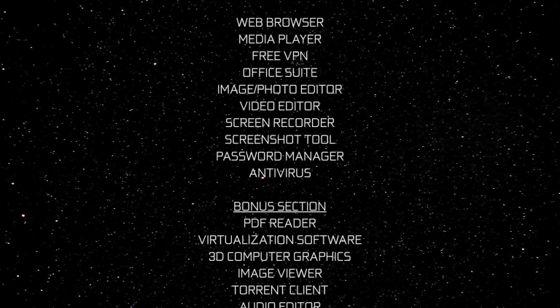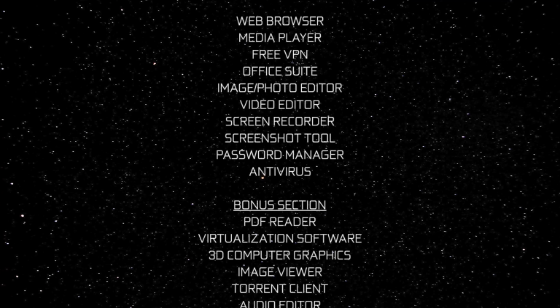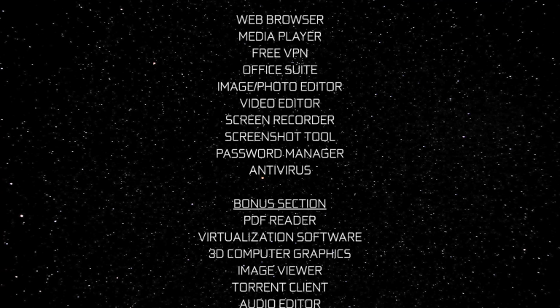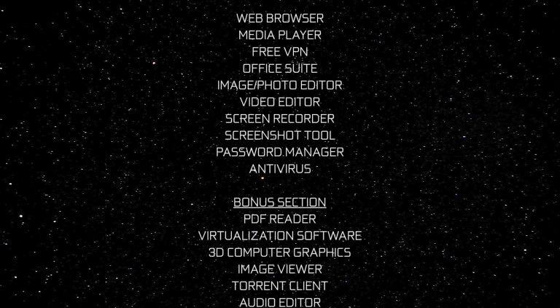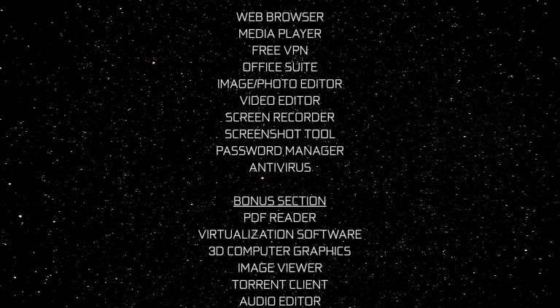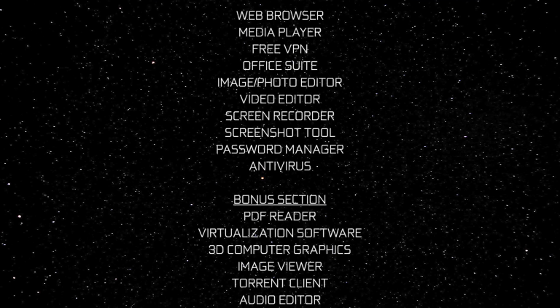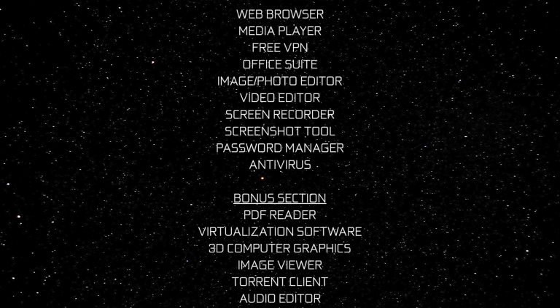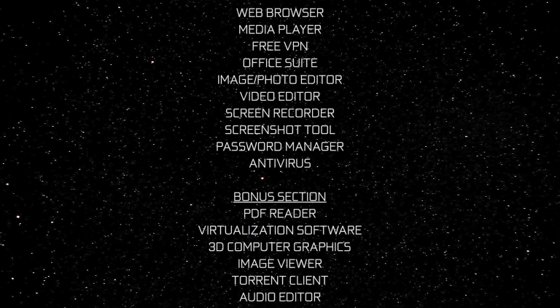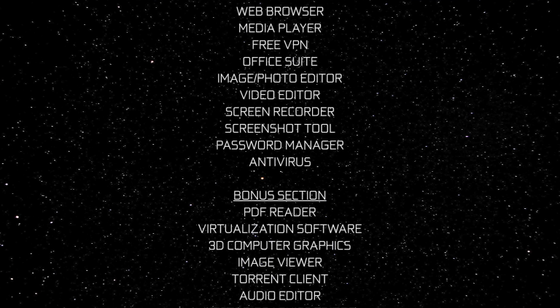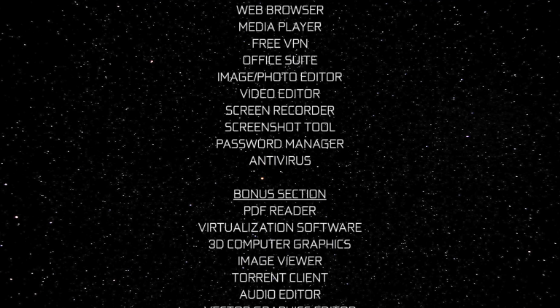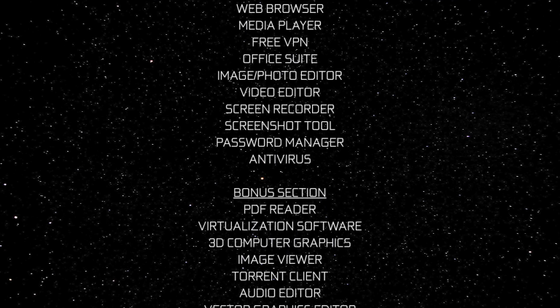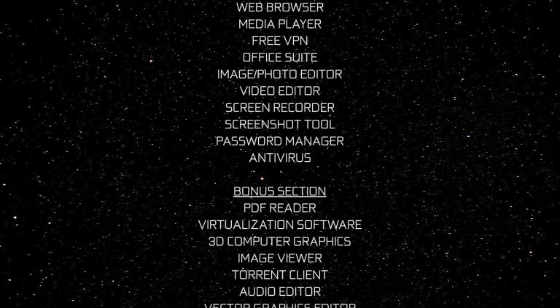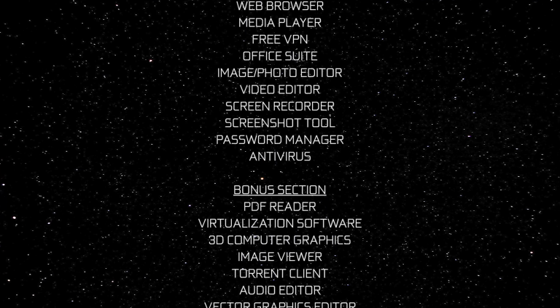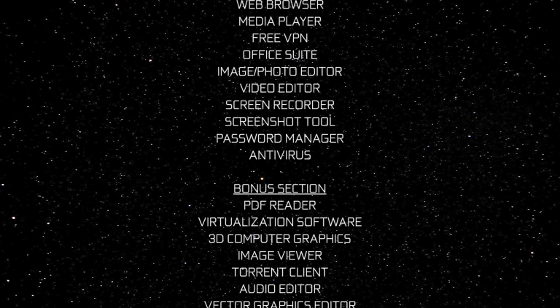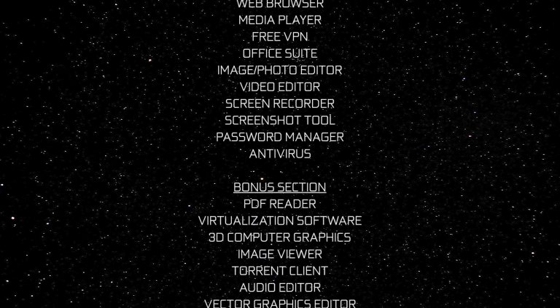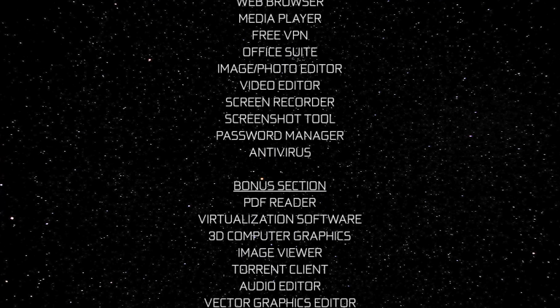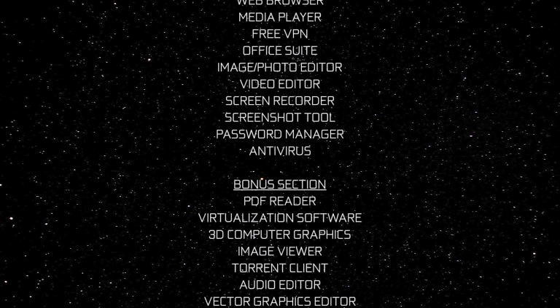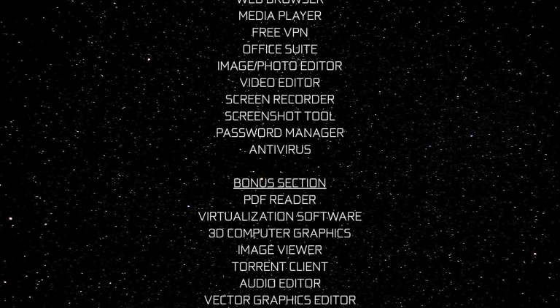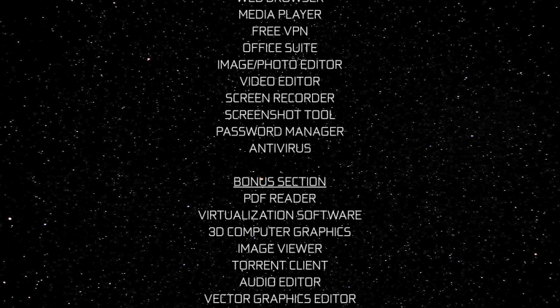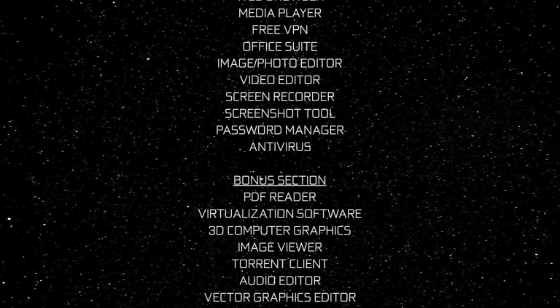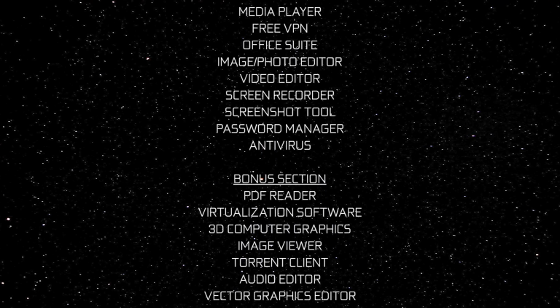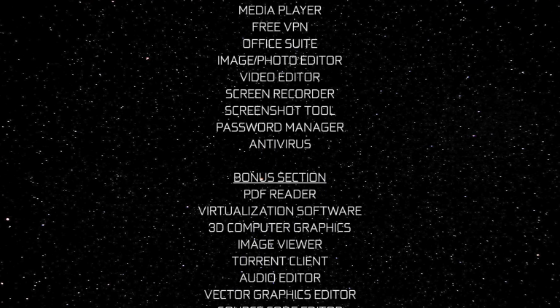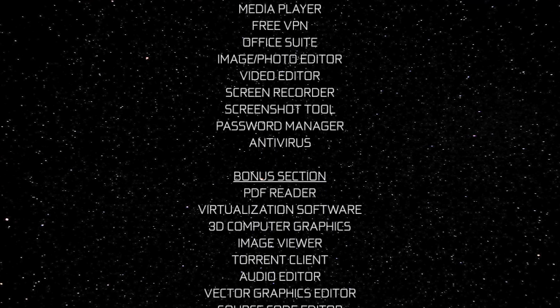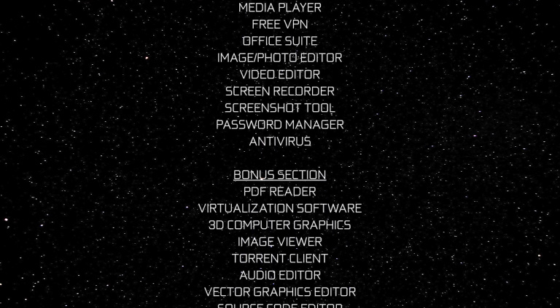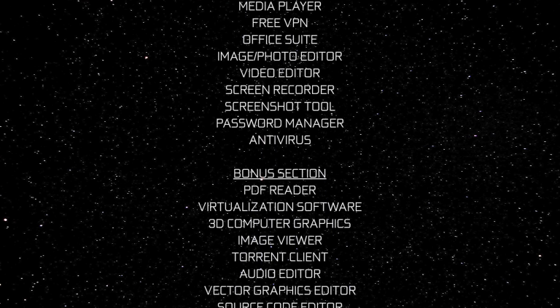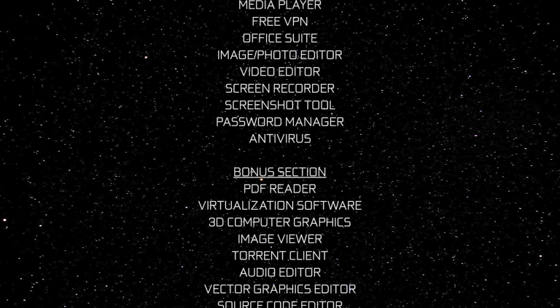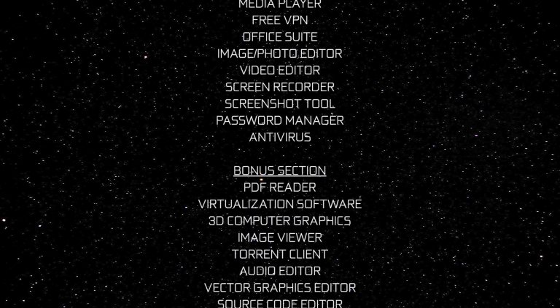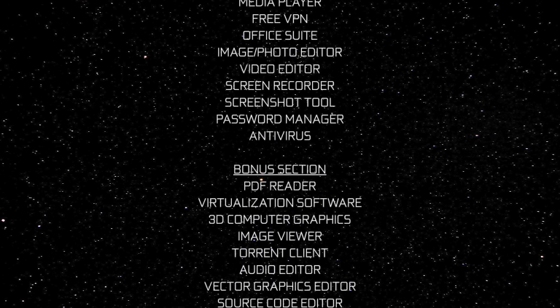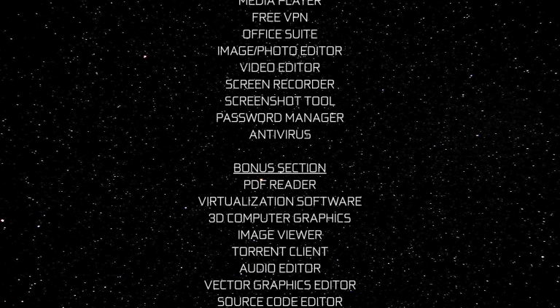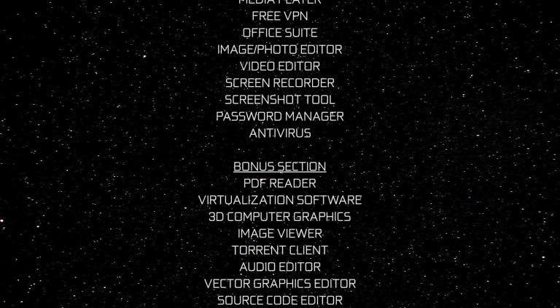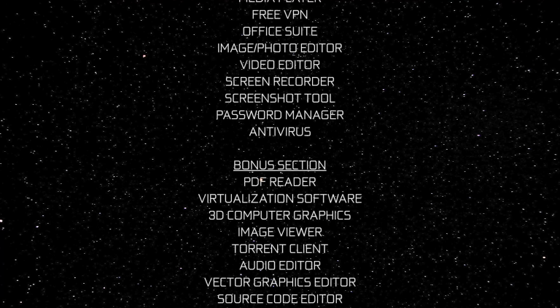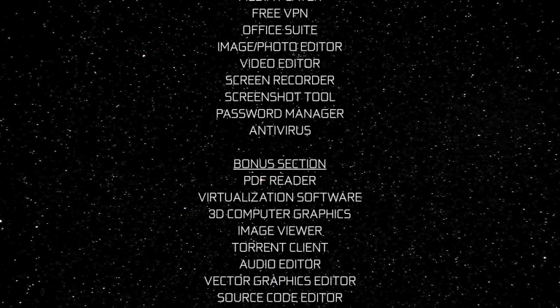I'll start out with the best in 10 of the most popular software categories, after which I'll do a rapid fire of eight additional programs in various categories.